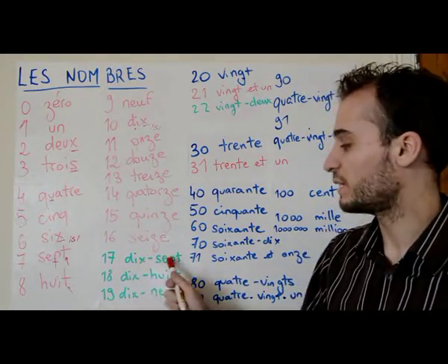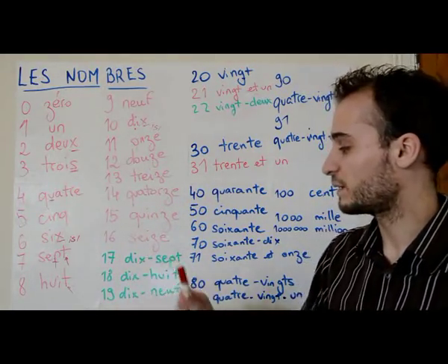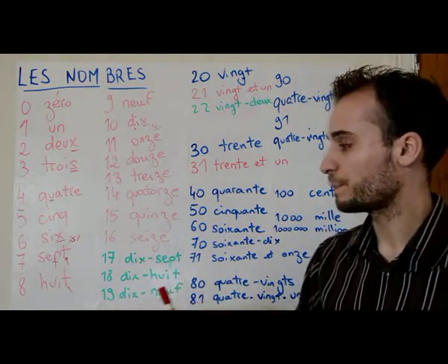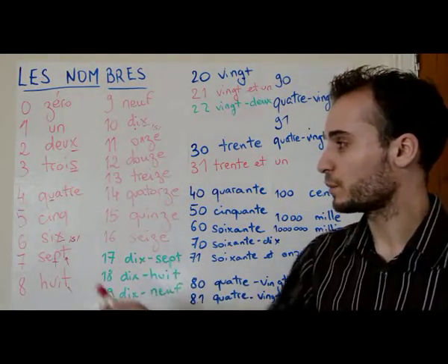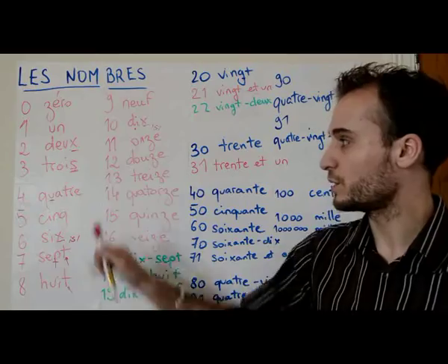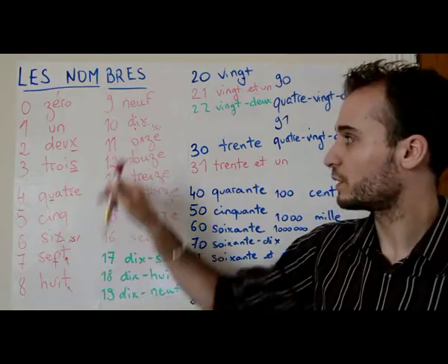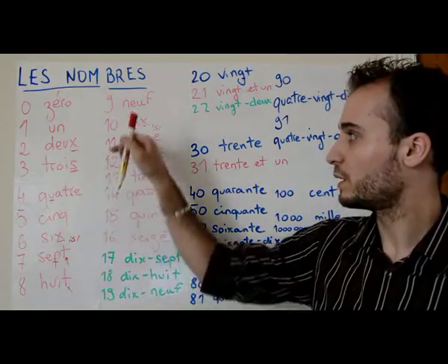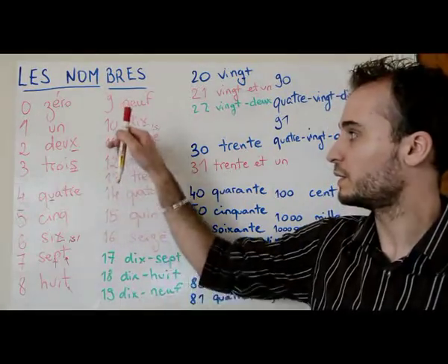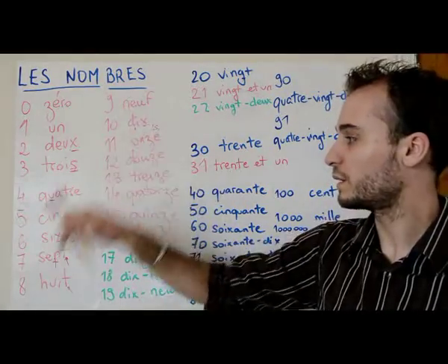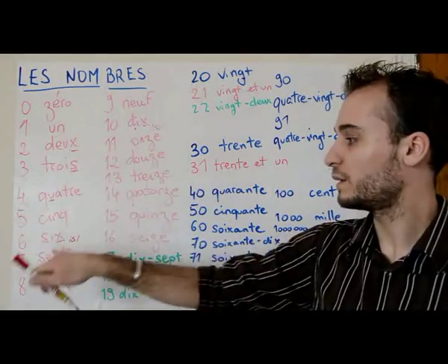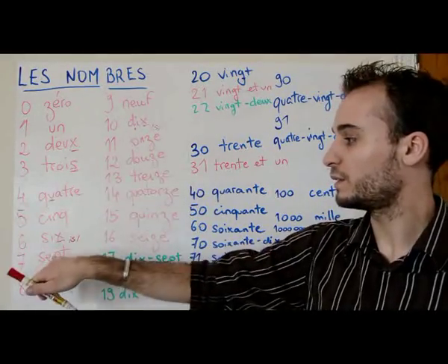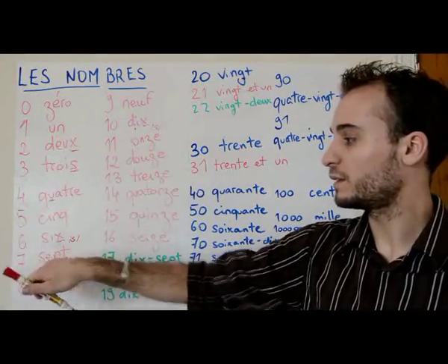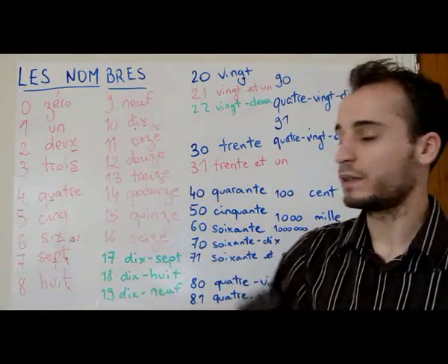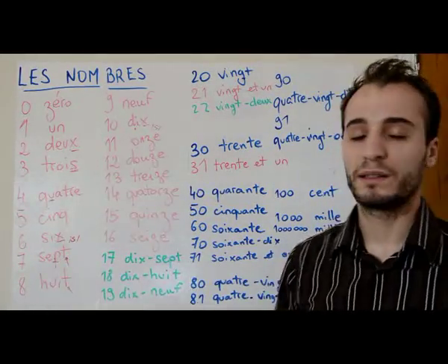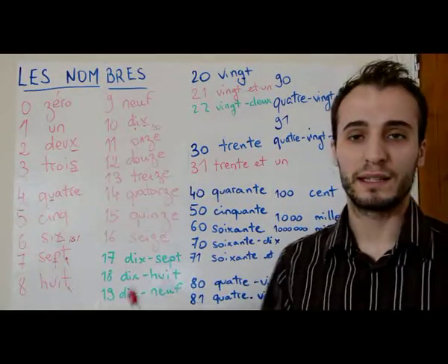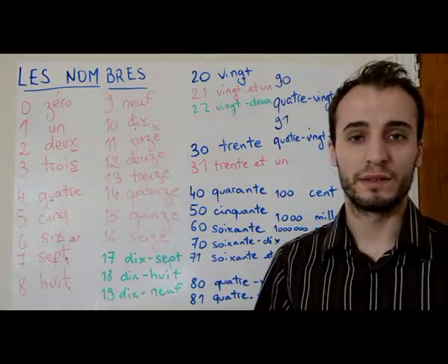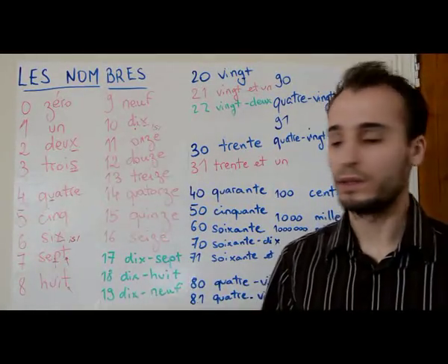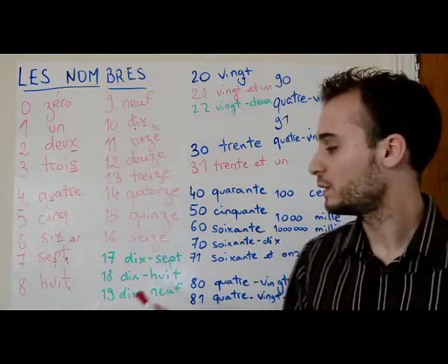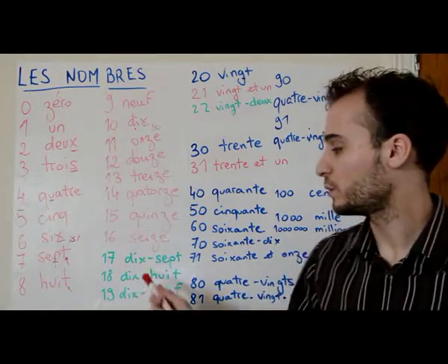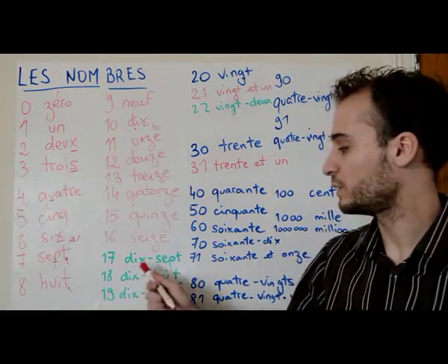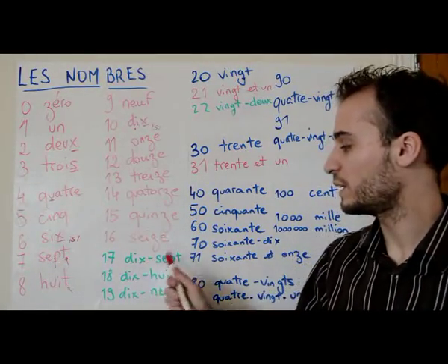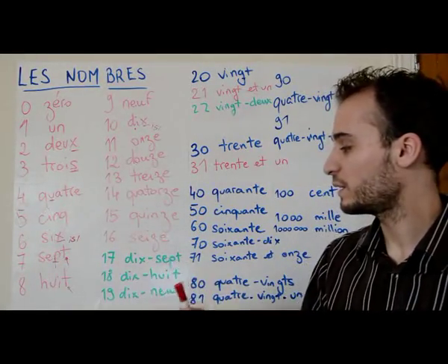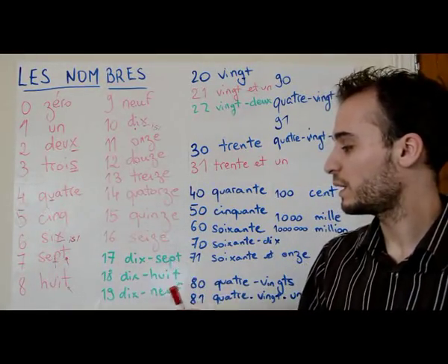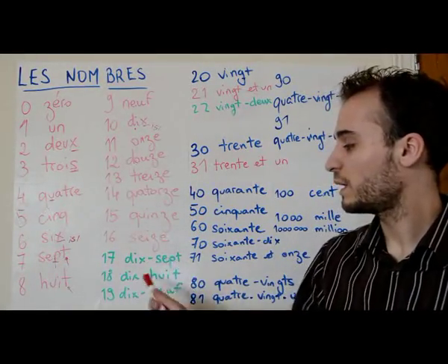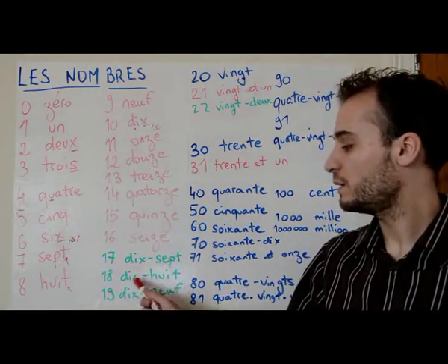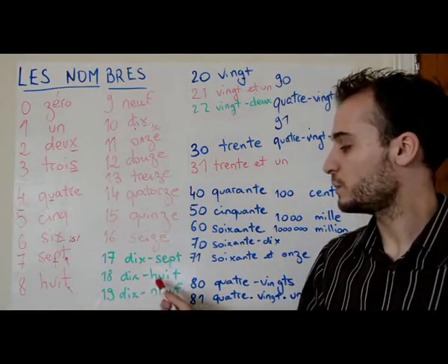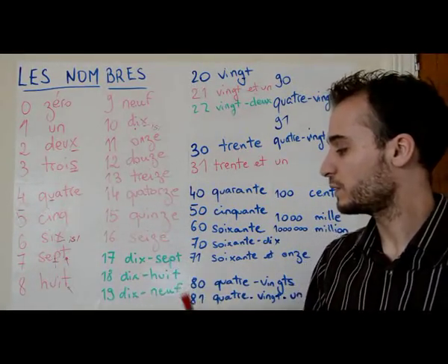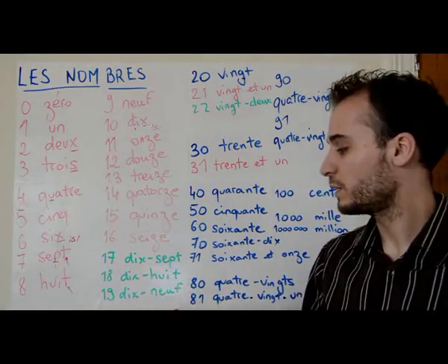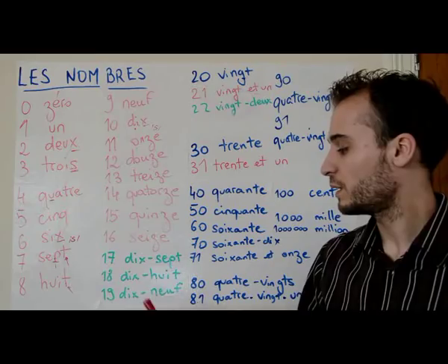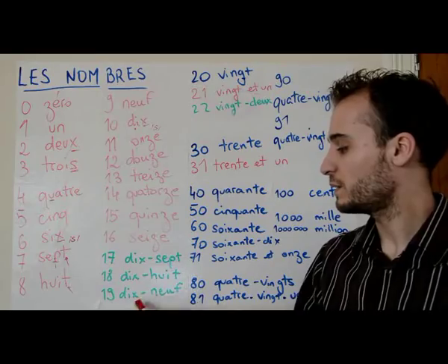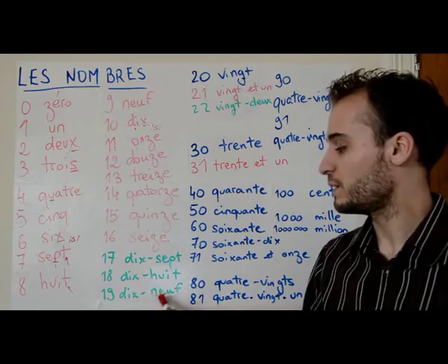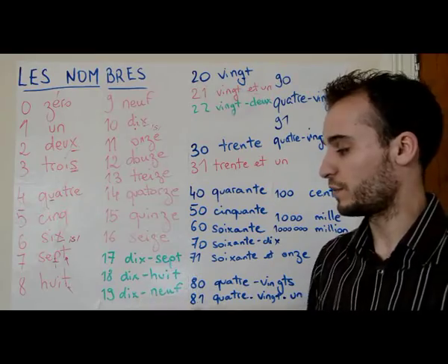Seventeen is dix-sept — literally 'ten-seven,' so dix-sept. Then dix-huit, and dix-neuf.